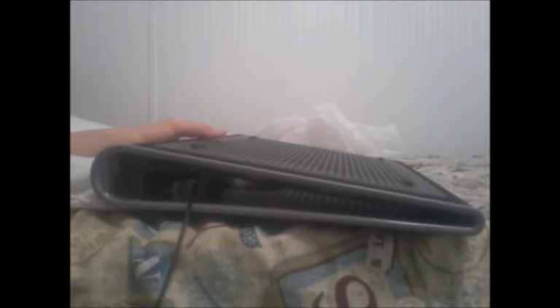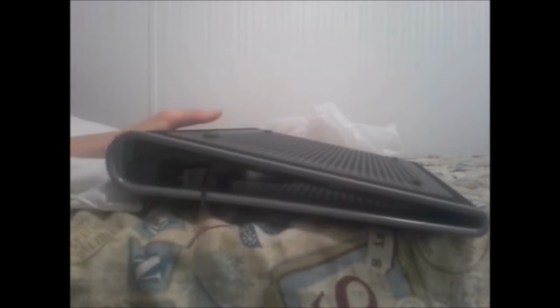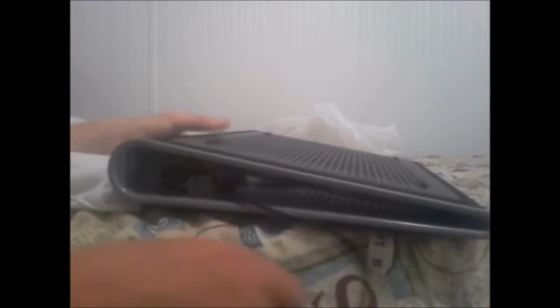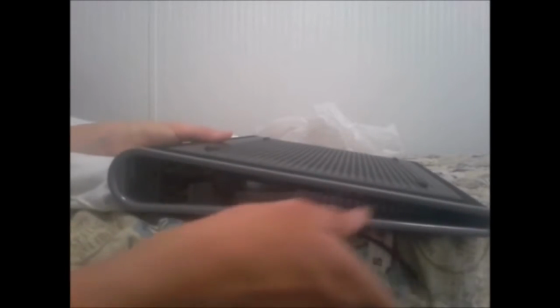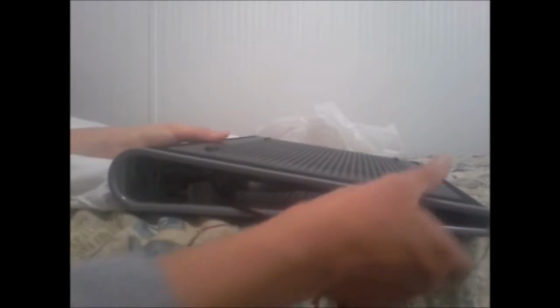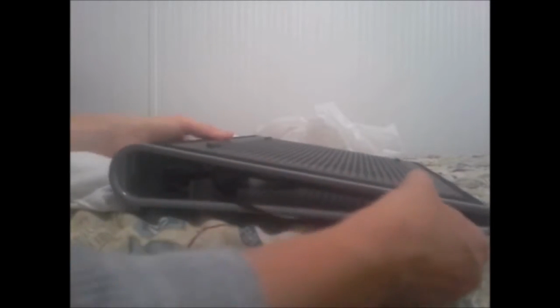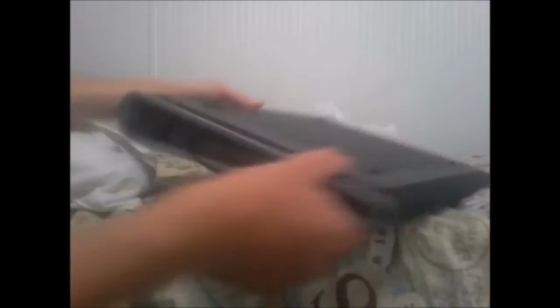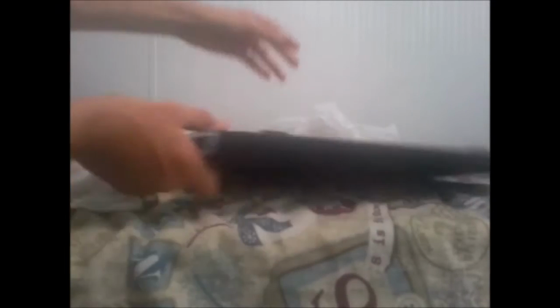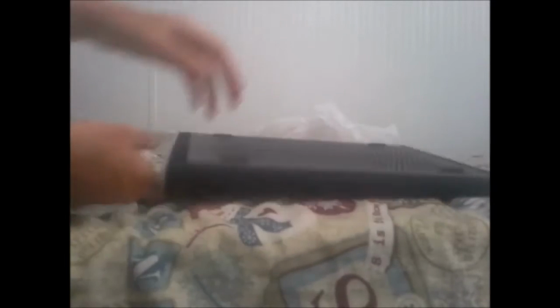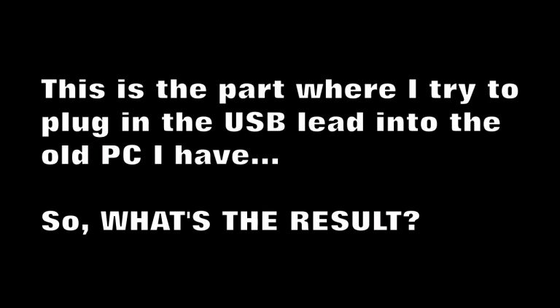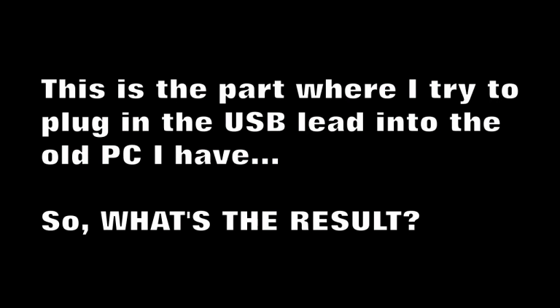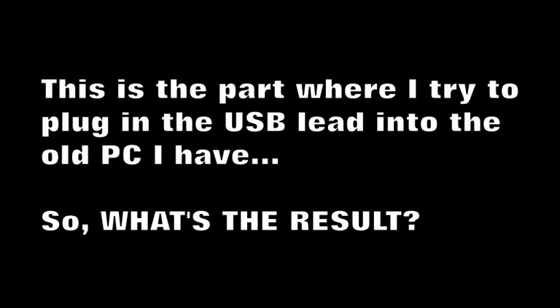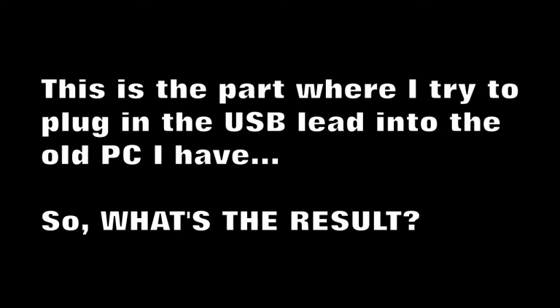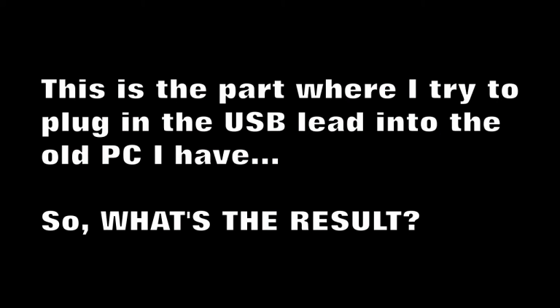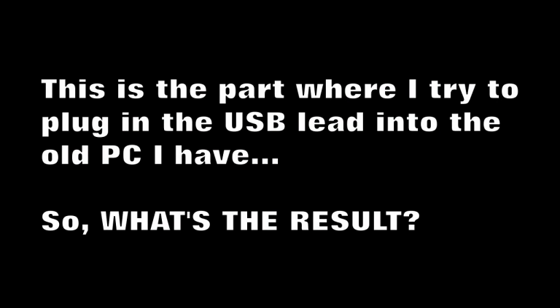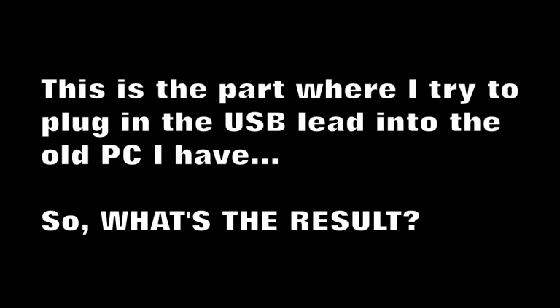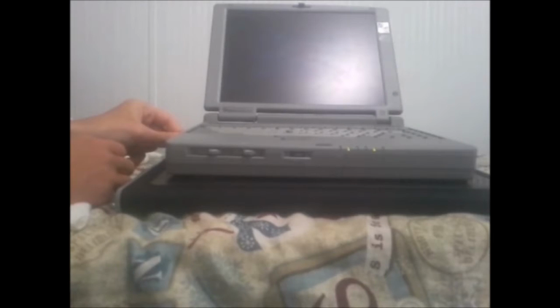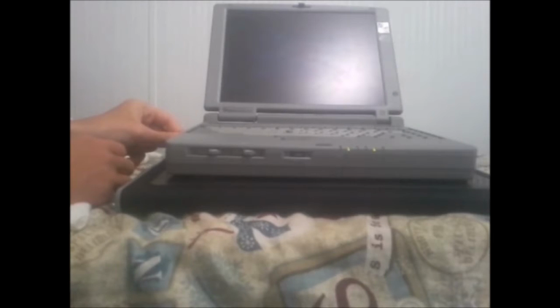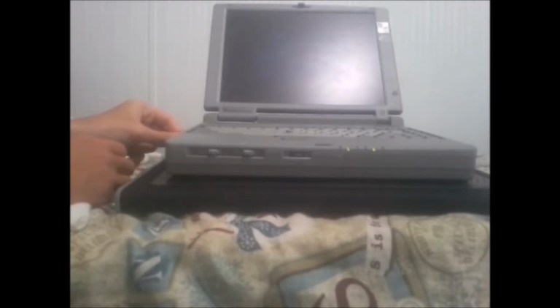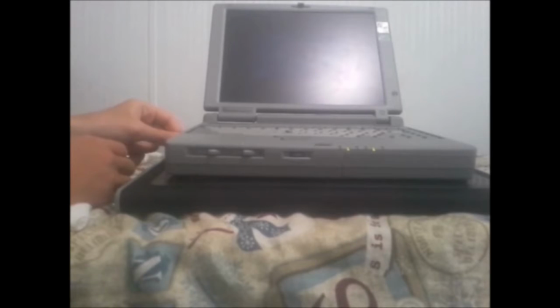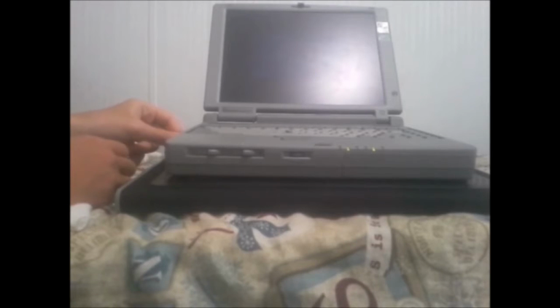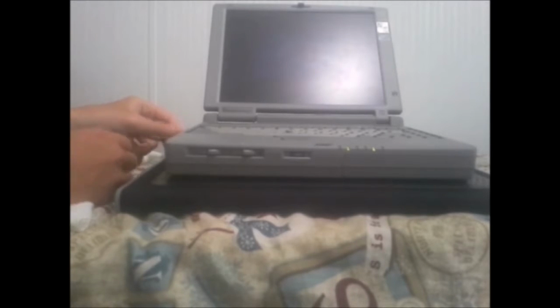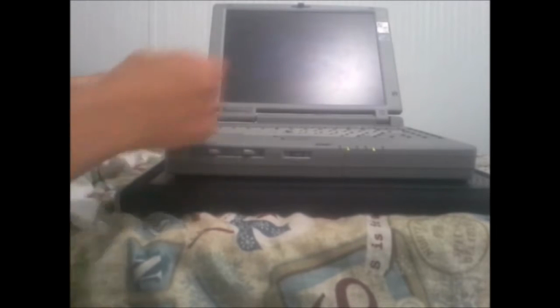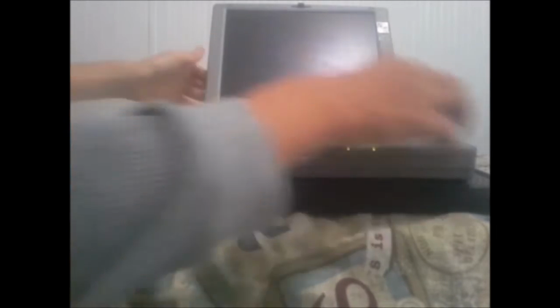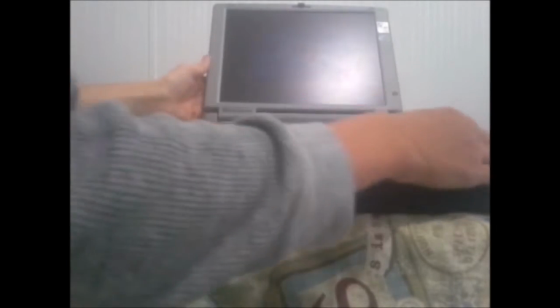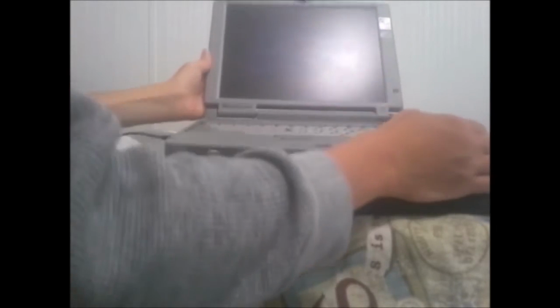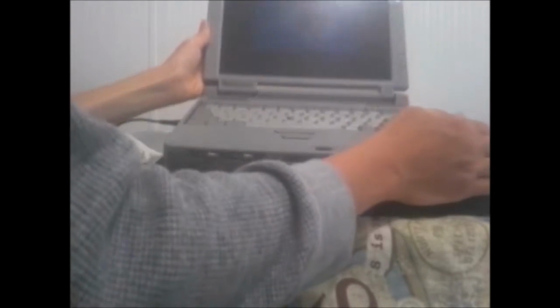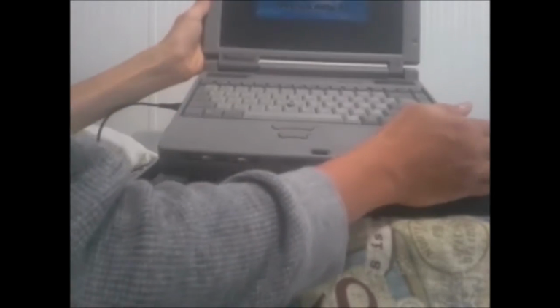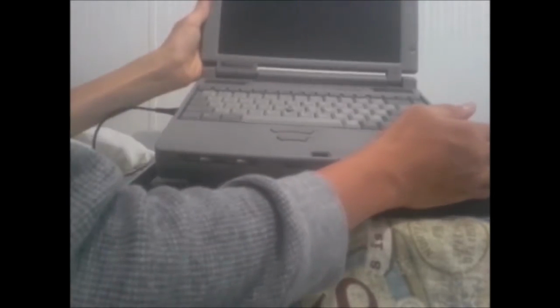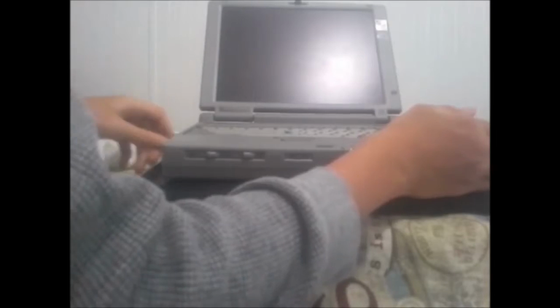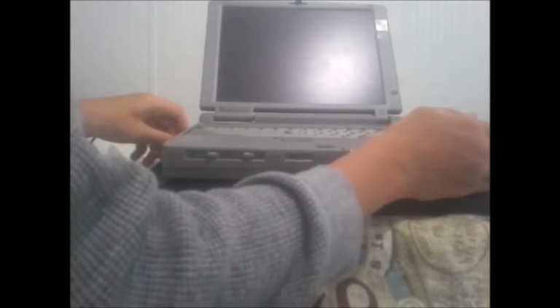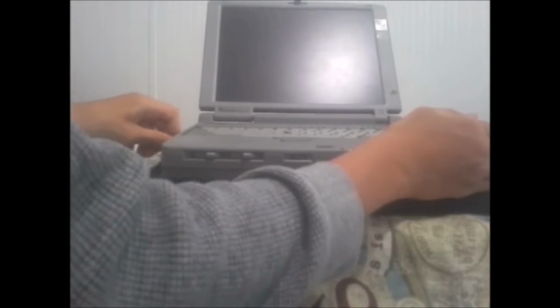So let's go ahead and test it, shall we? Nothing. Nothing at all. Did I get a bum unit? I'm not sure.